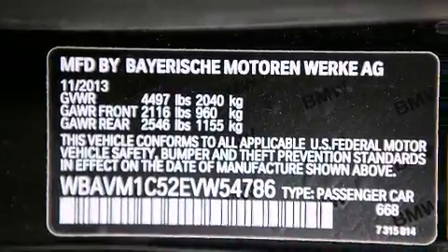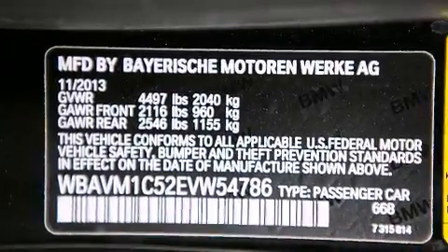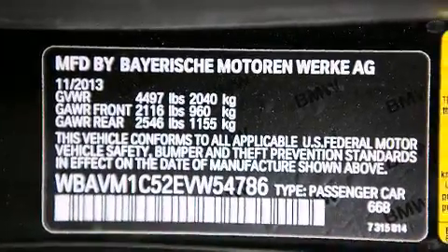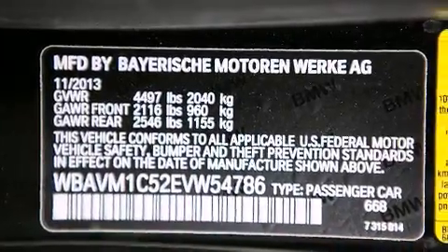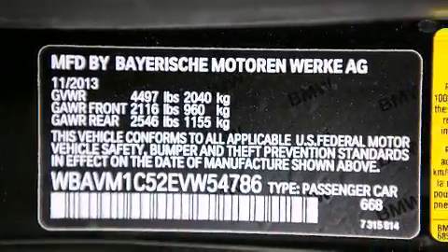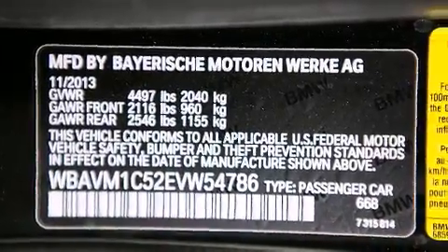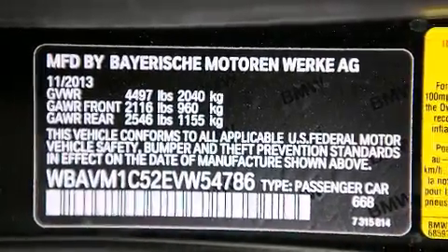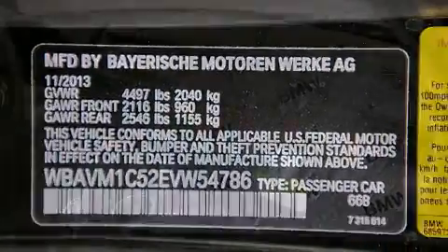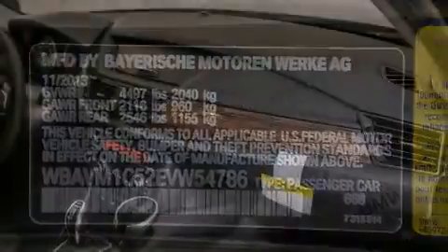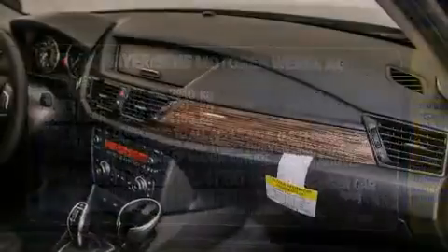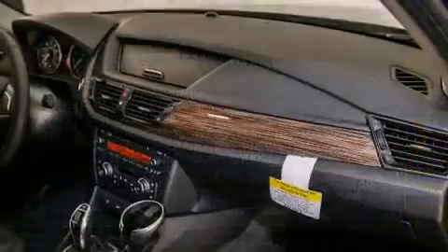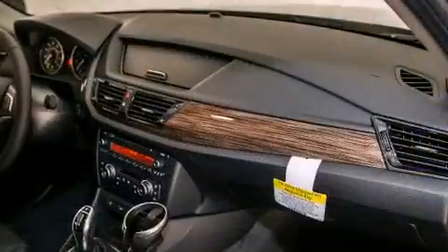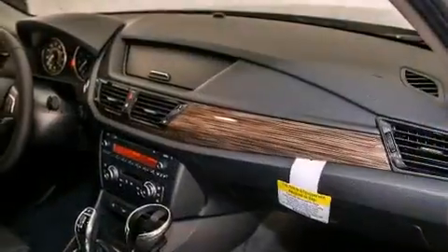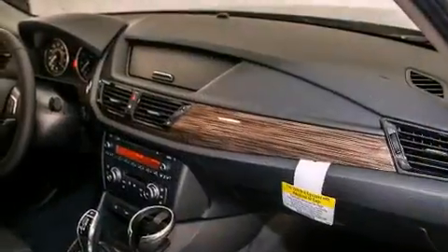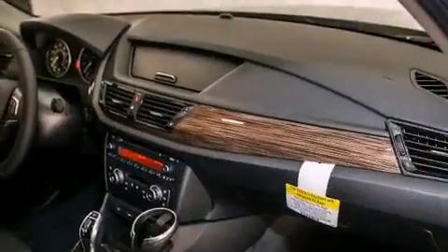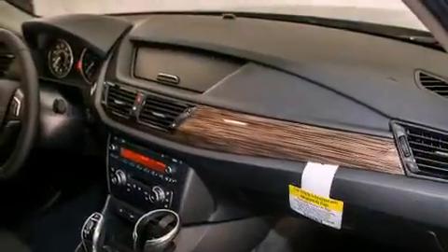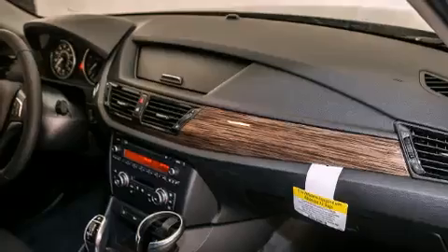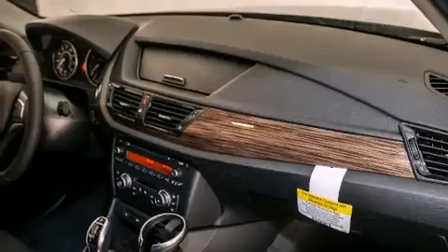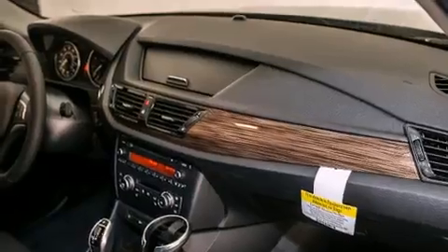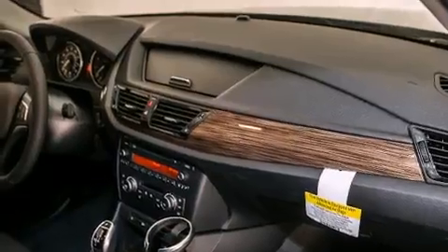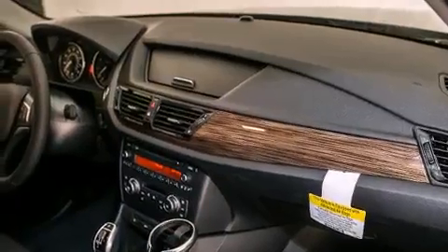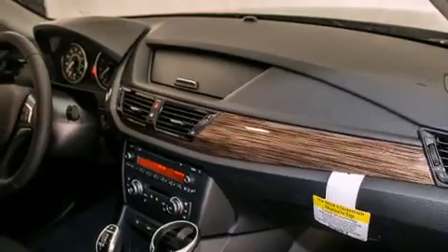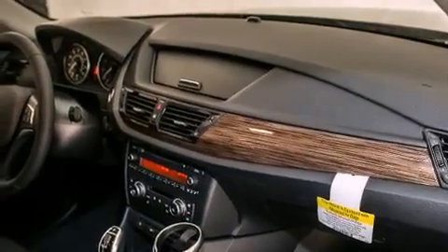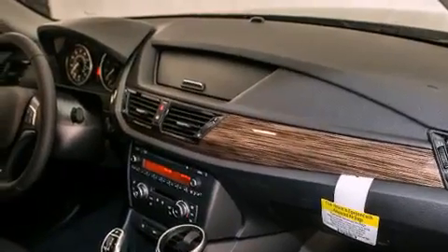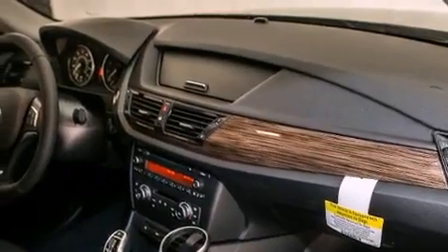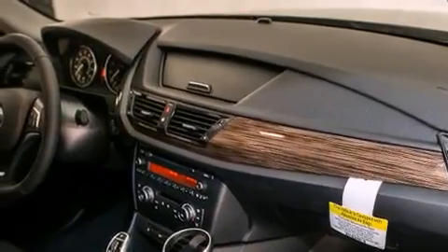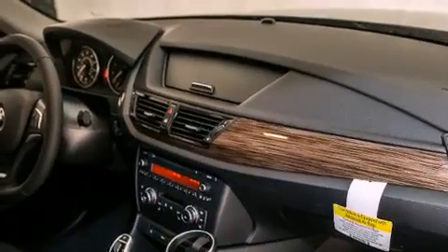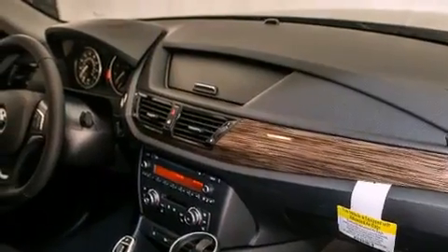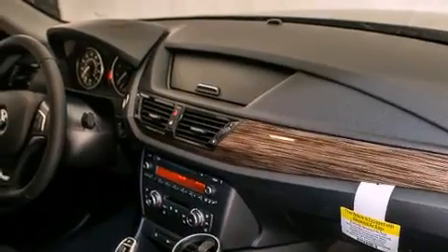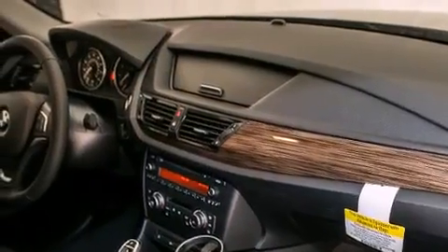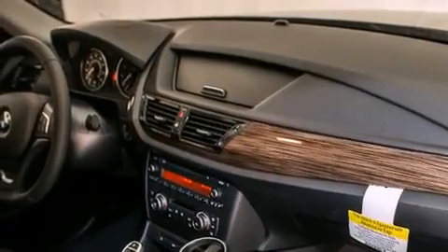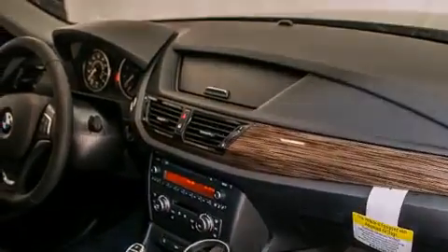It also has a split-folding rear seat, and the heated seats can warm you up in seconds, keeping you and your passengers comfortable the whole trip.